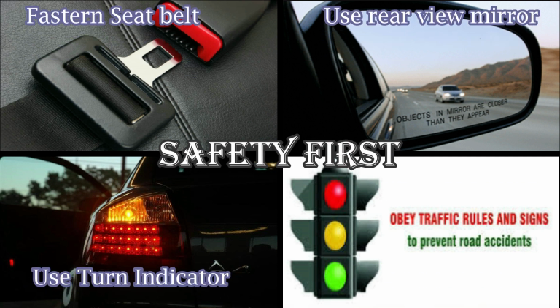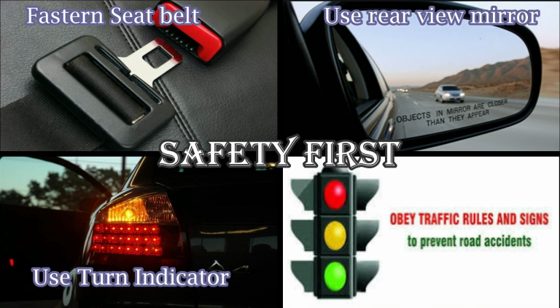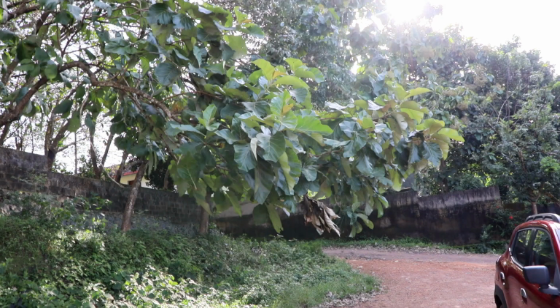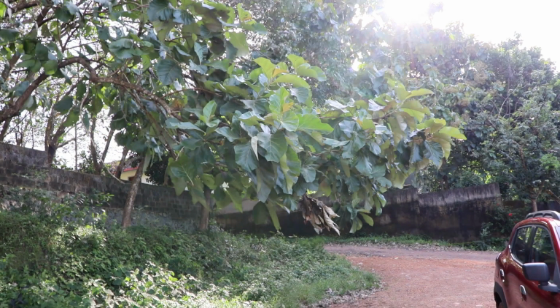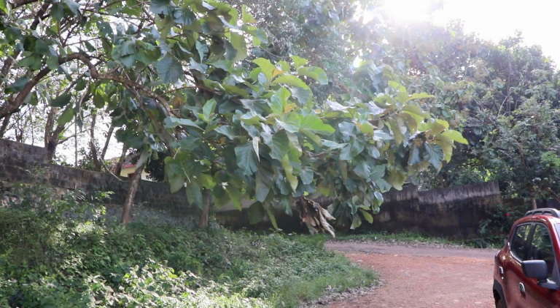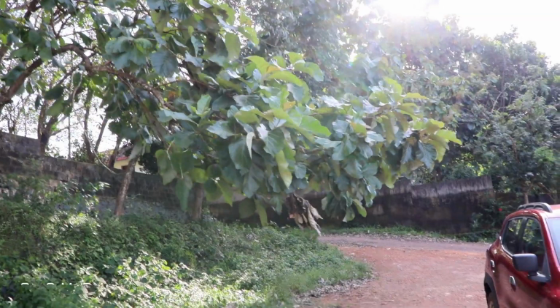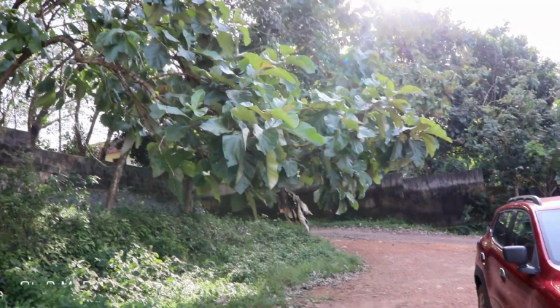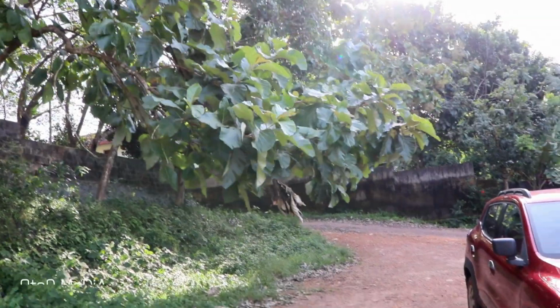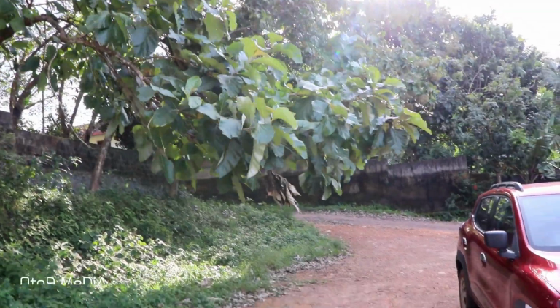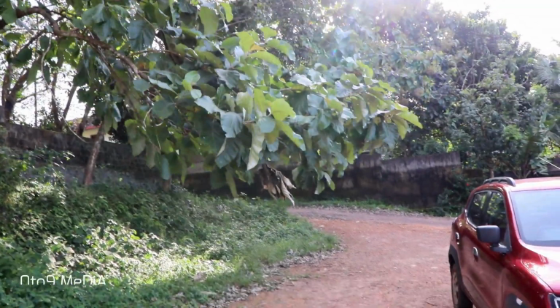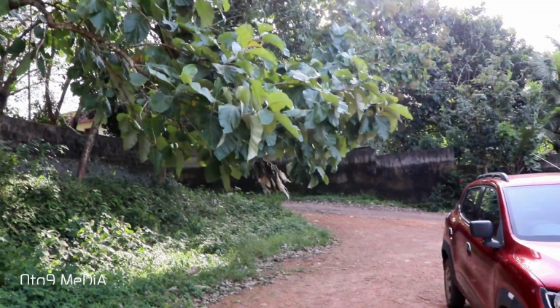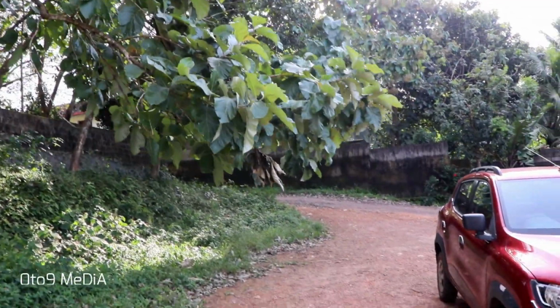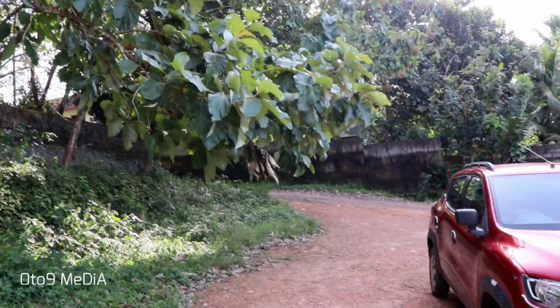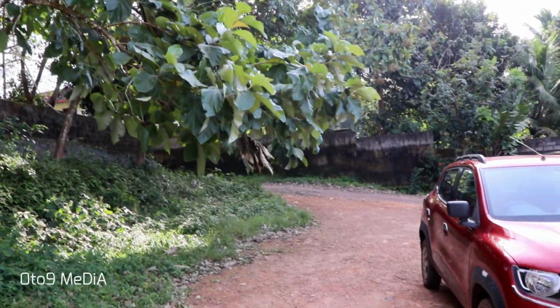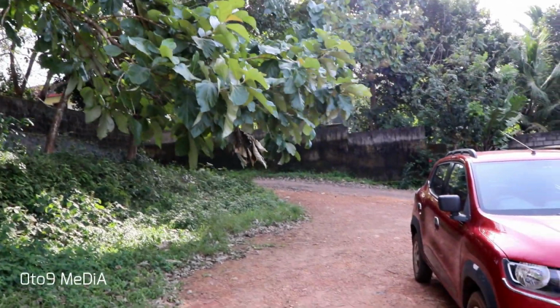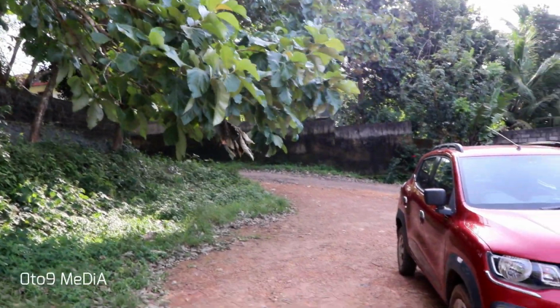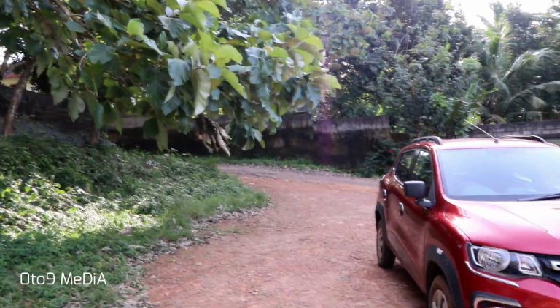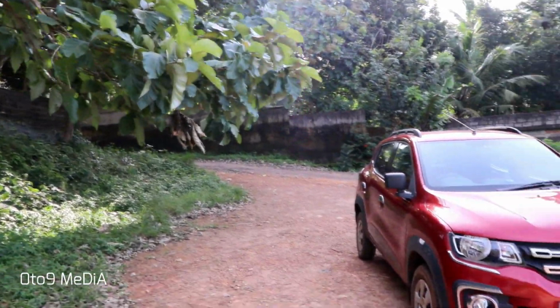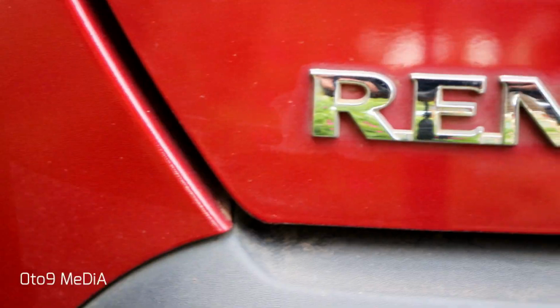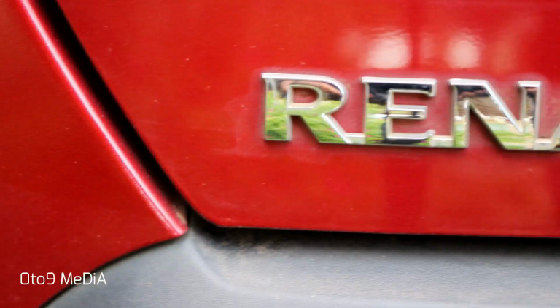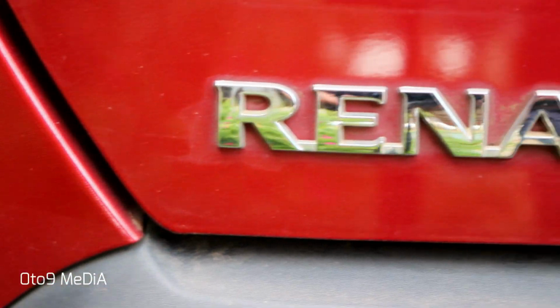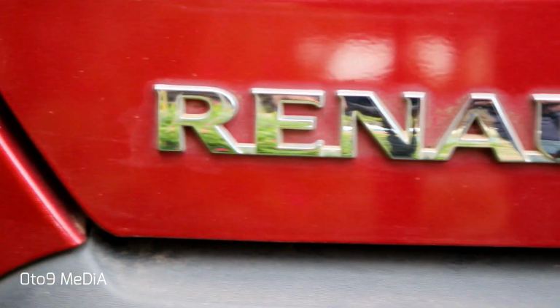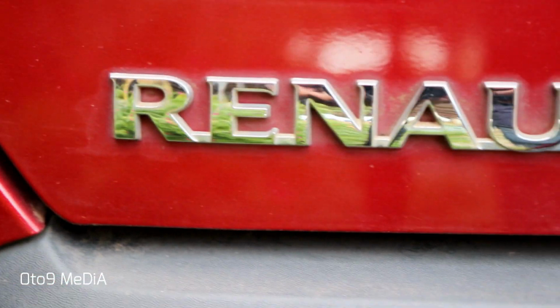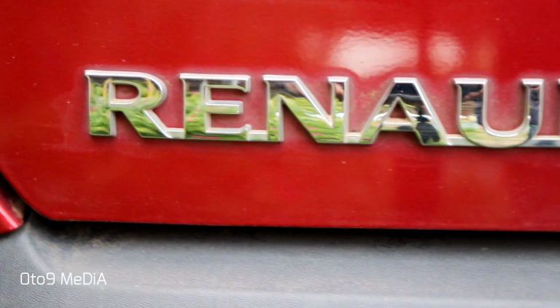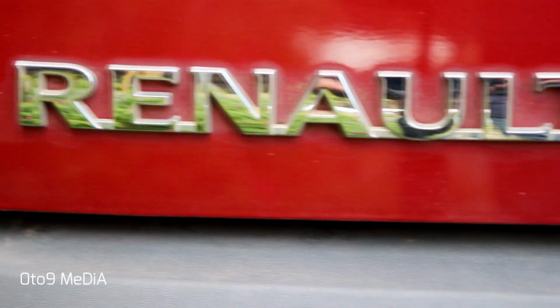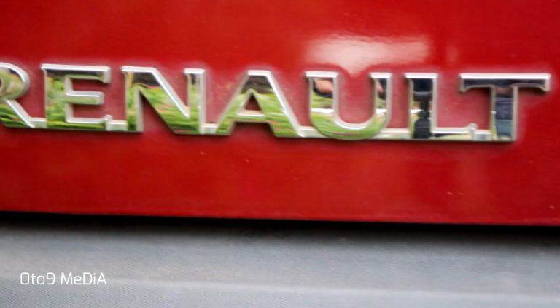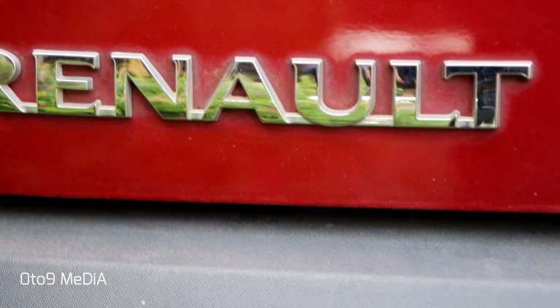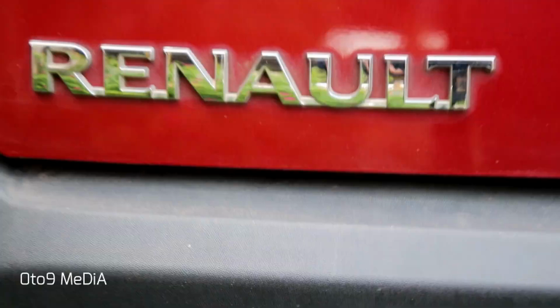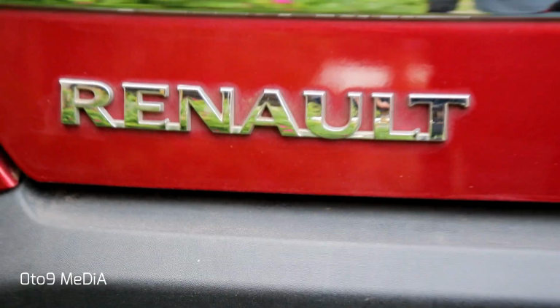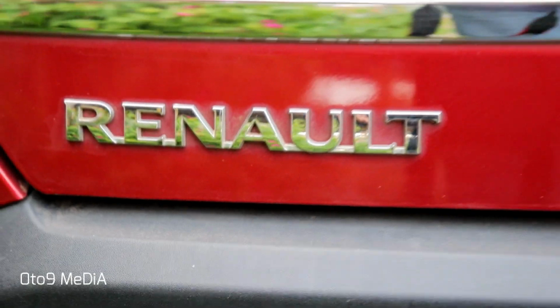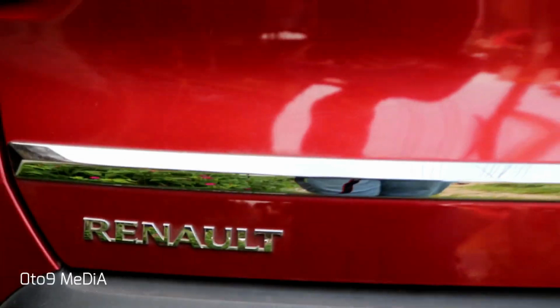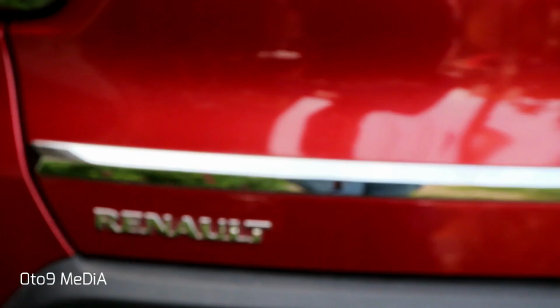Today, we are test driving the muscular SUV-looking hatchback, the Renault KWID.